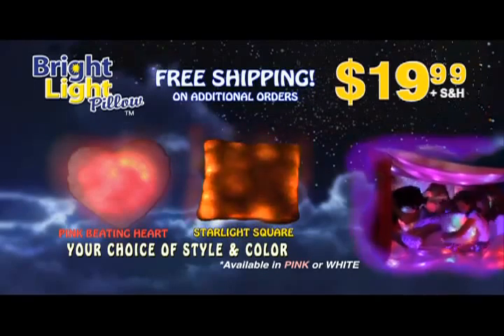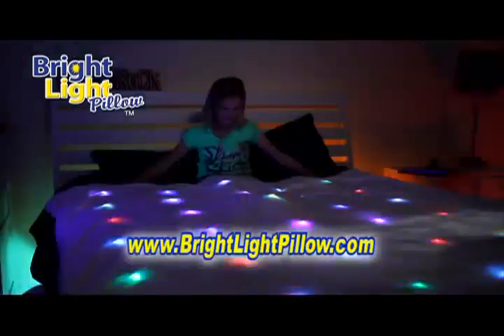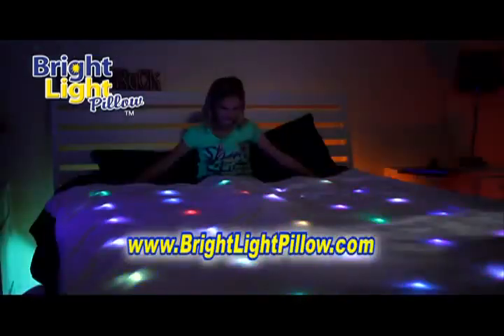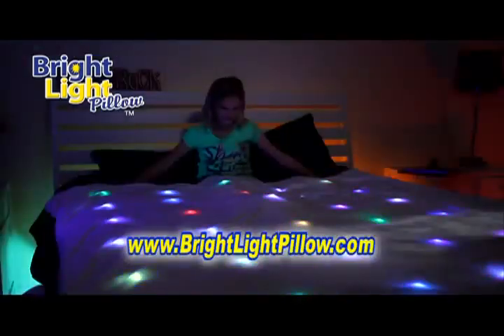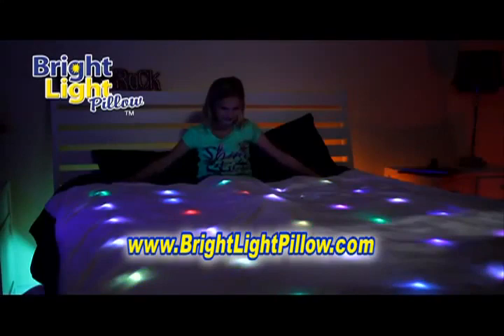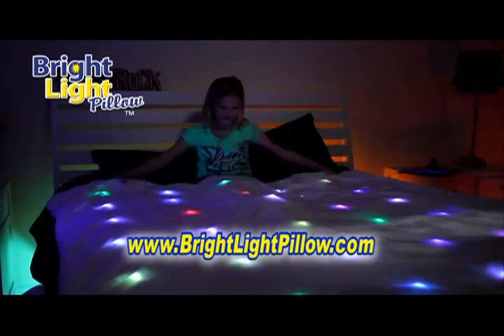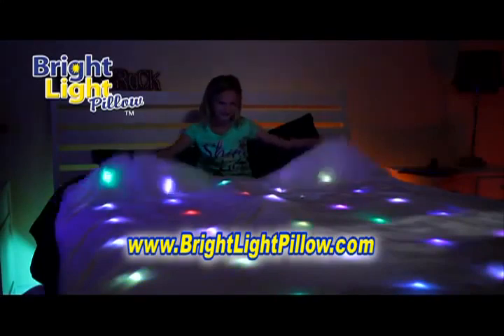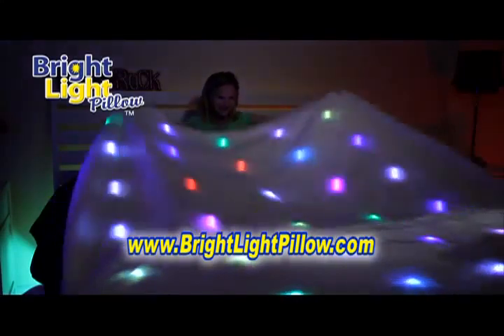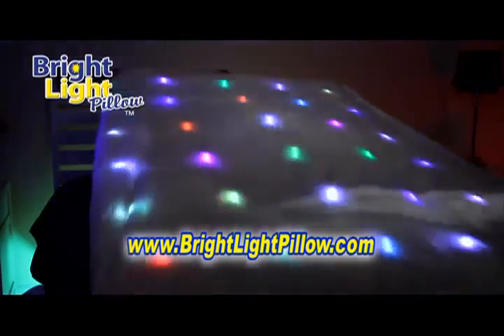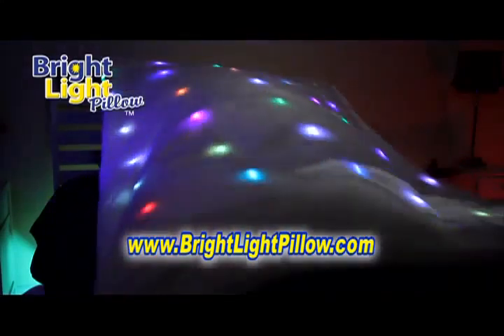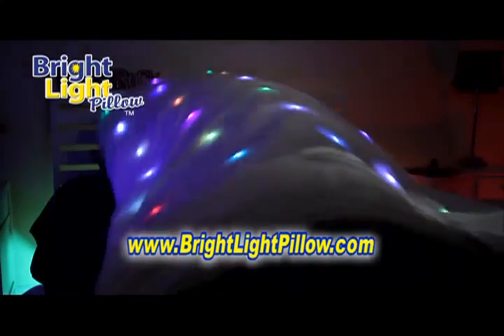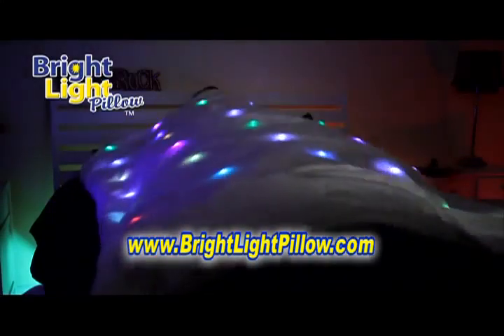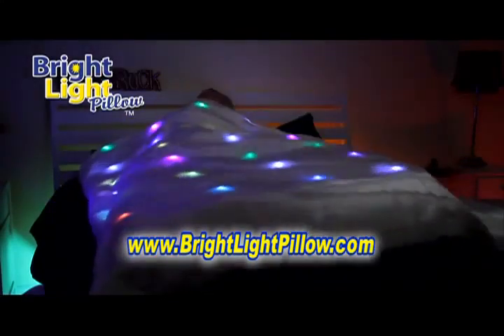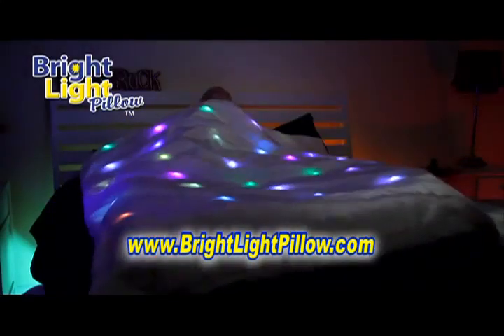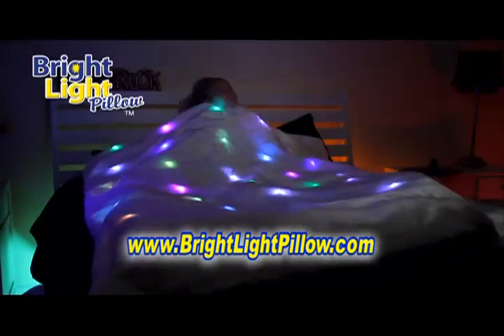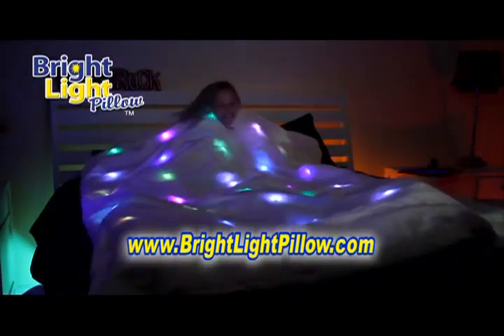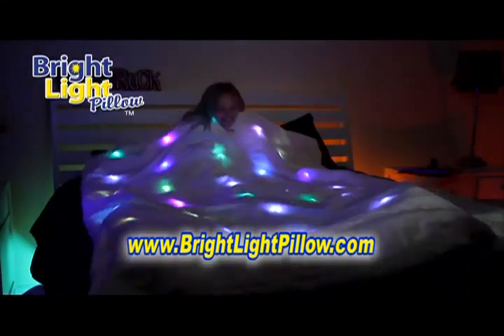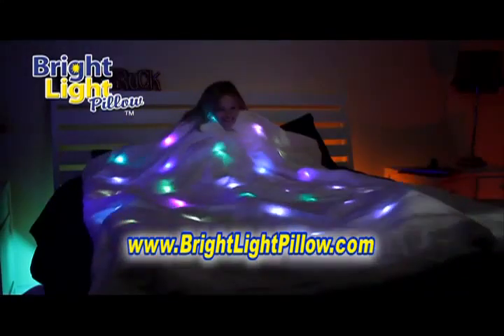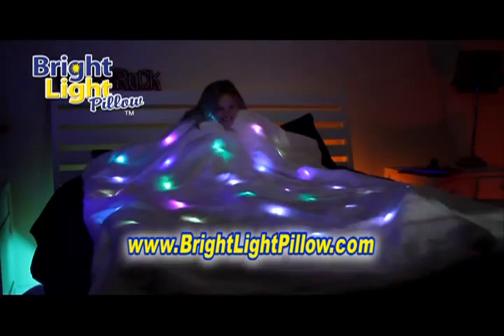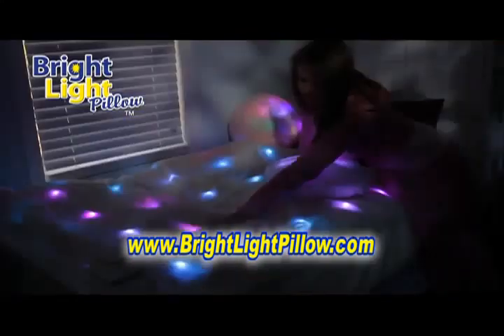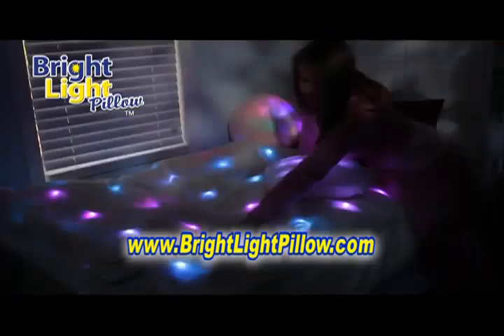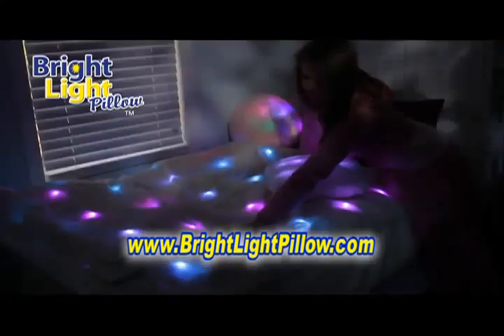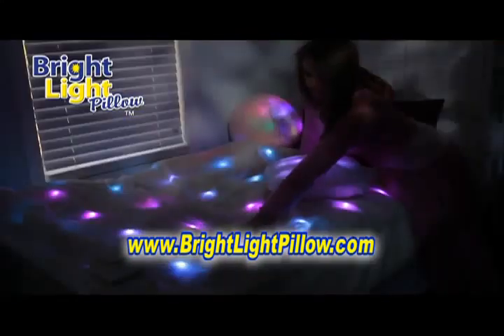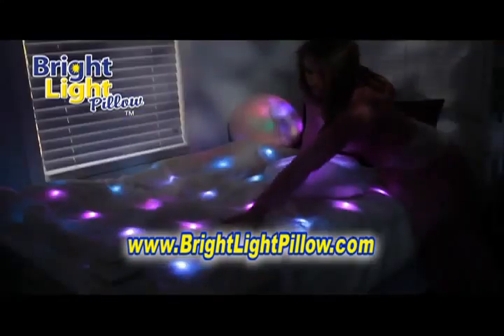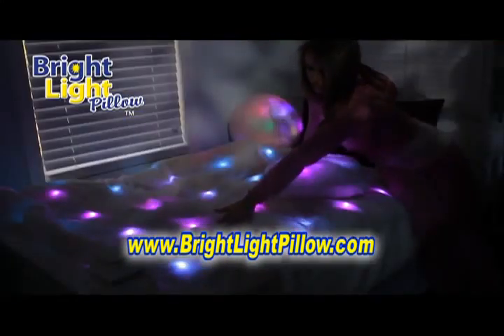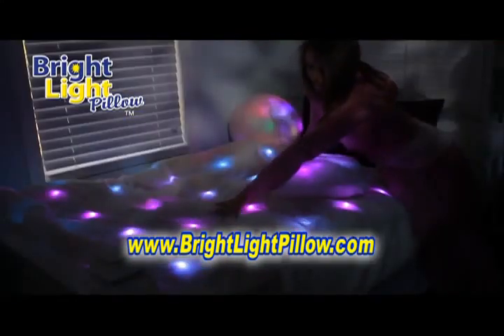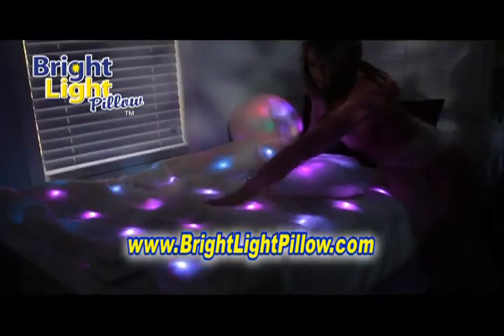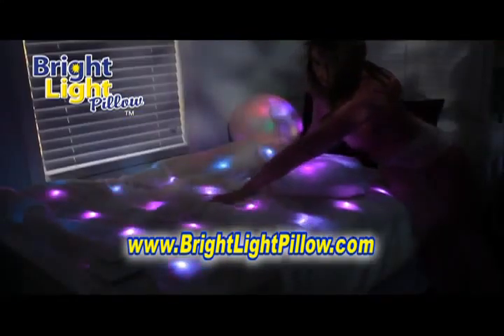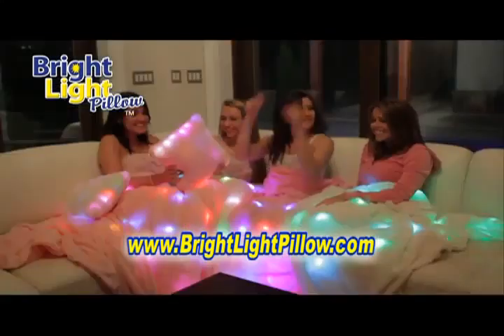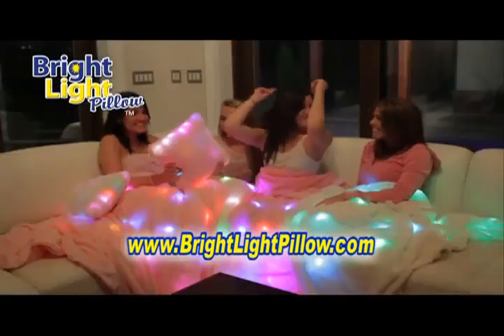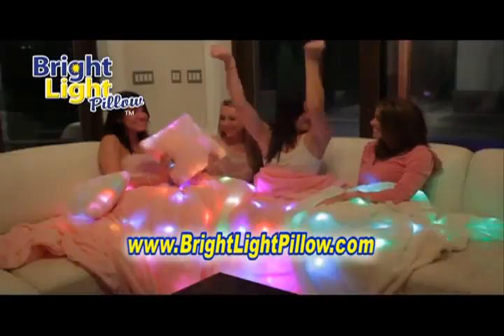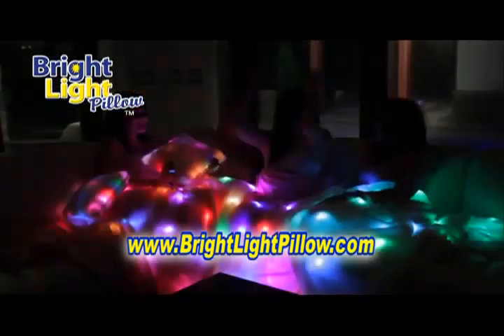And don't forget to ask about the all-new Bright Light Blanket, with 30 LED lights. Here's how to get yours.